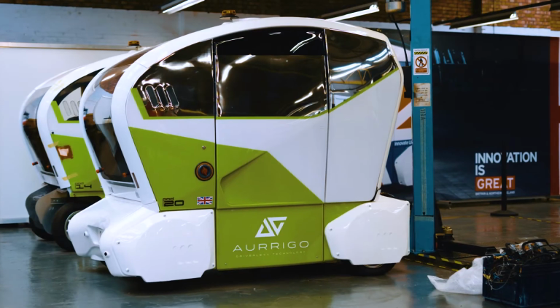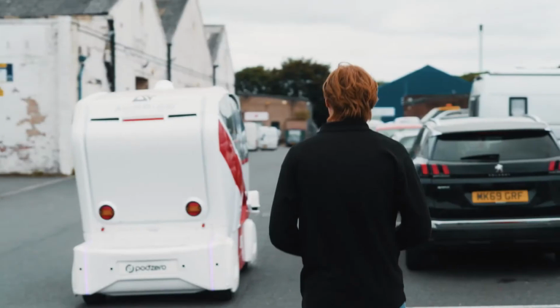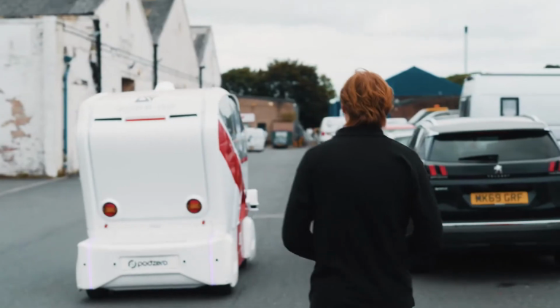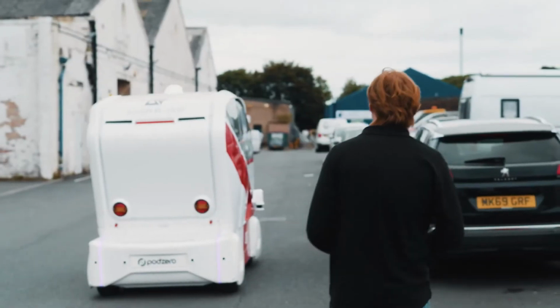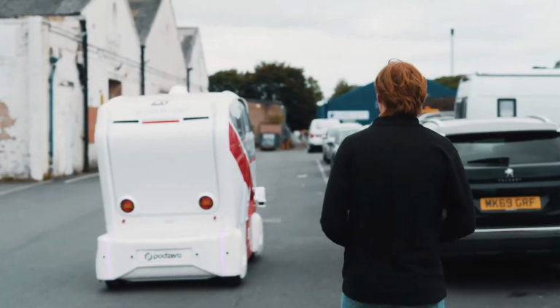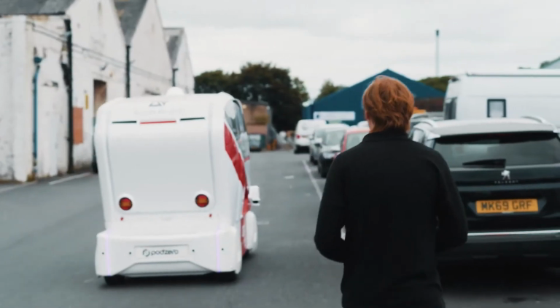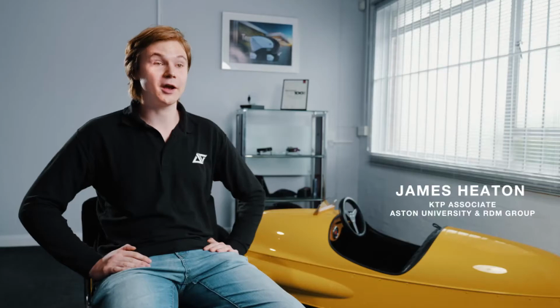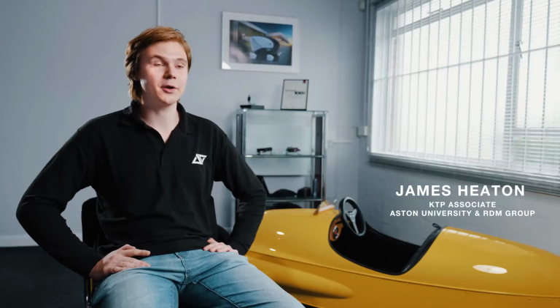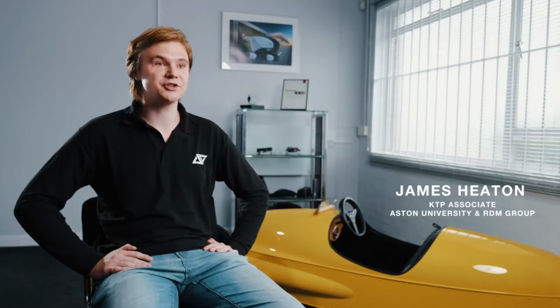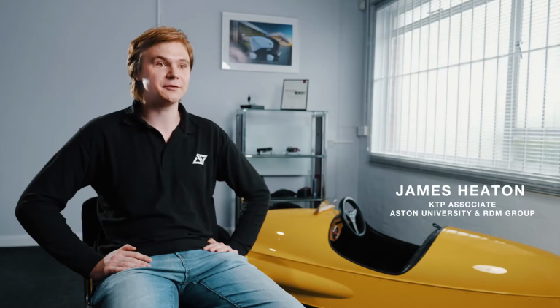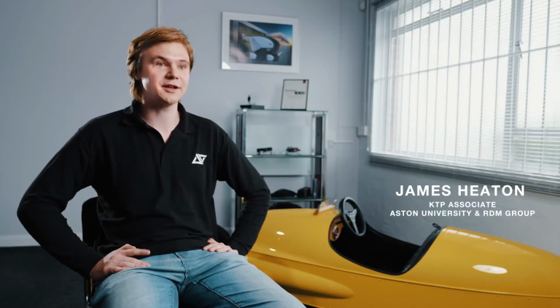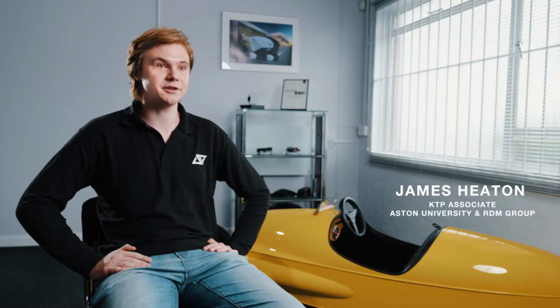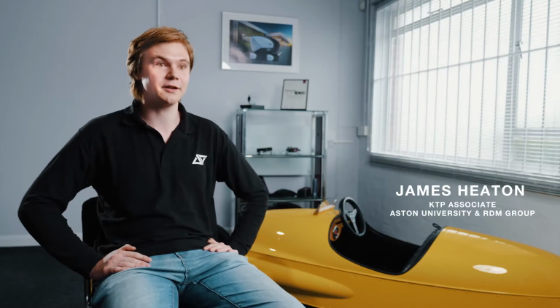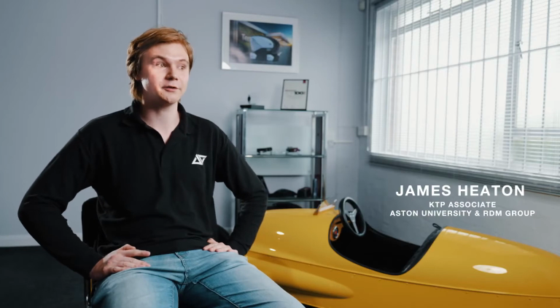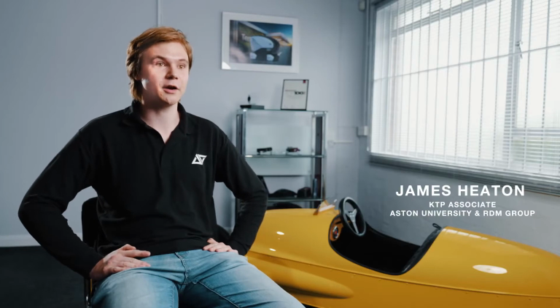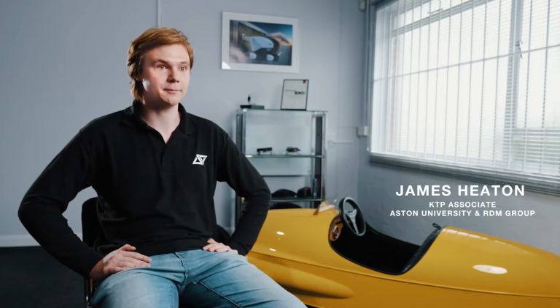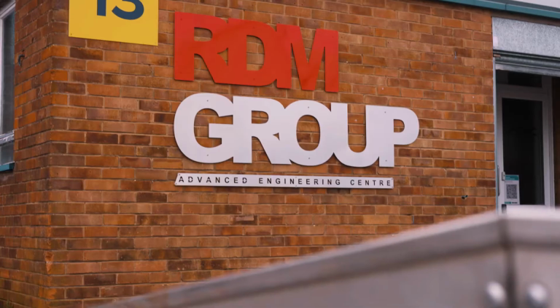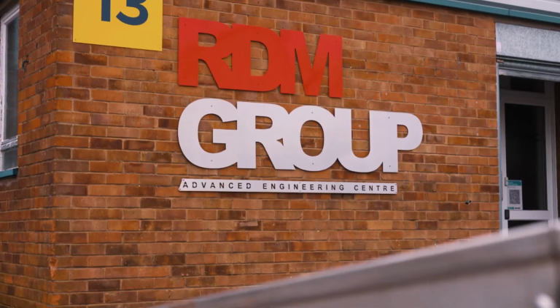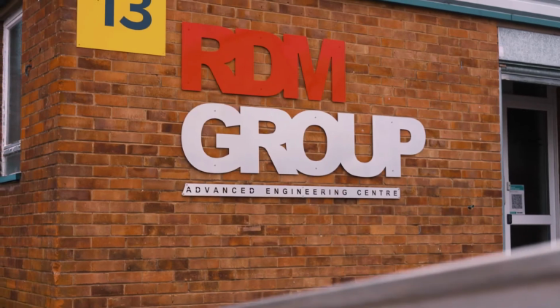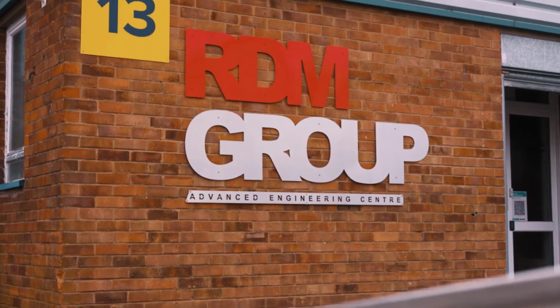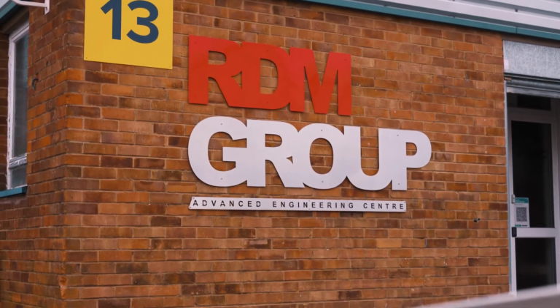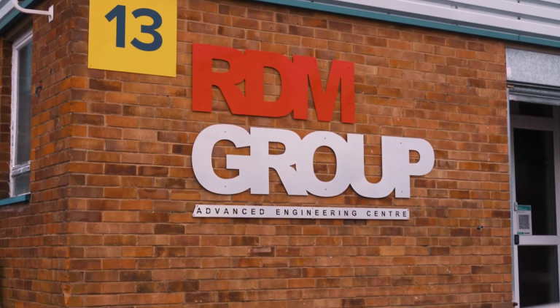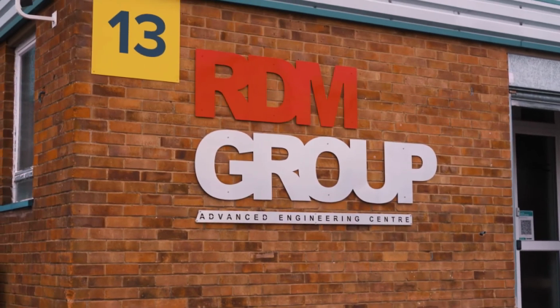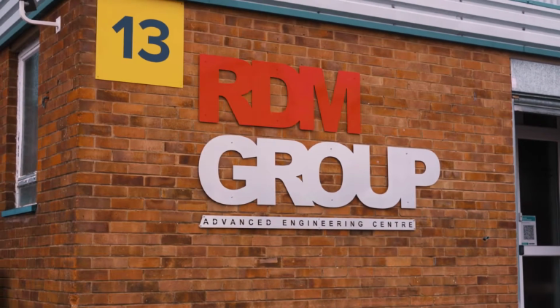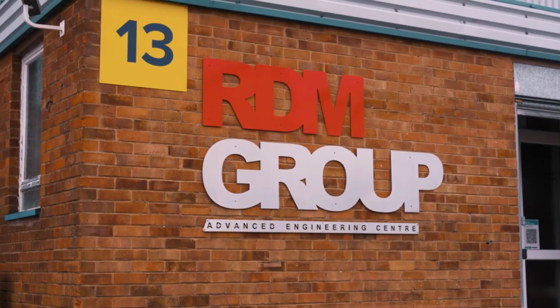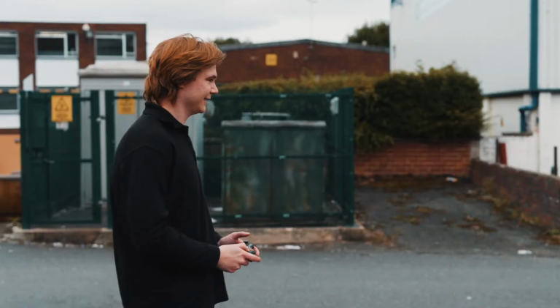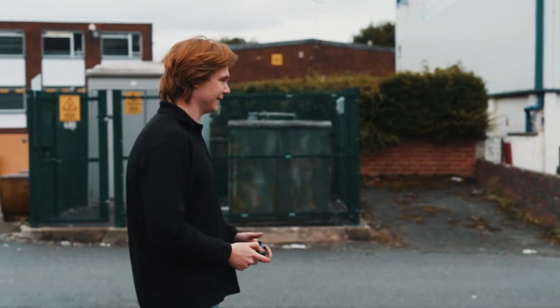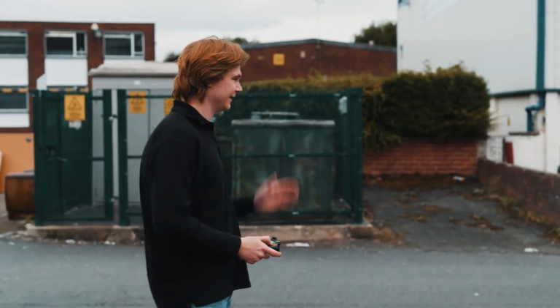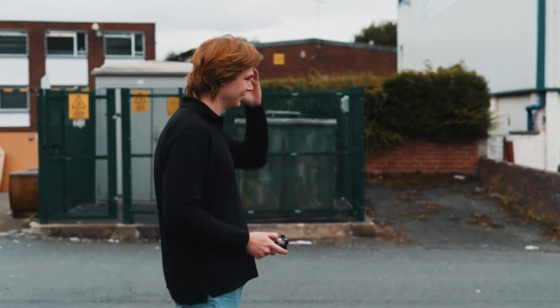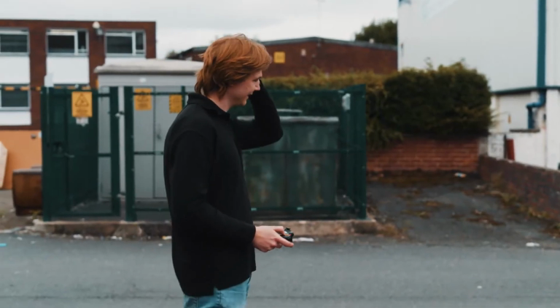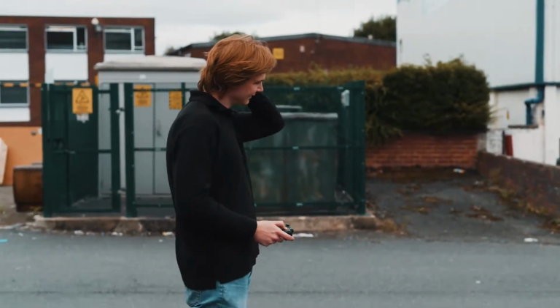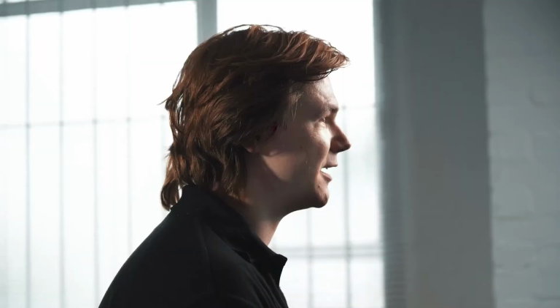My name is James Heaton and I'm a machine vision engineer here at RDM. RDM has been in the business for about 30 to 40 years.